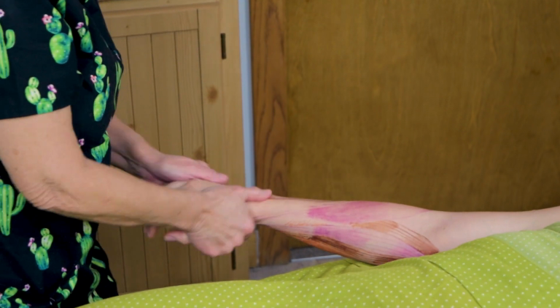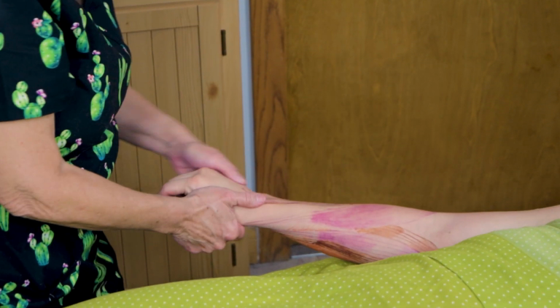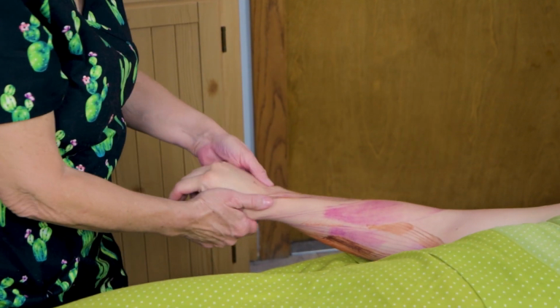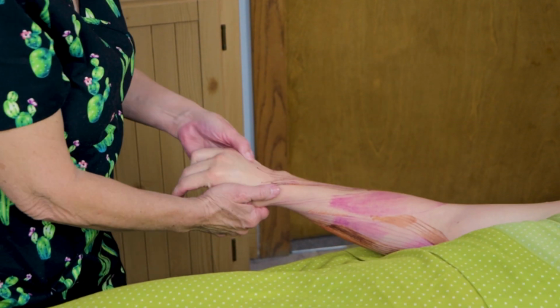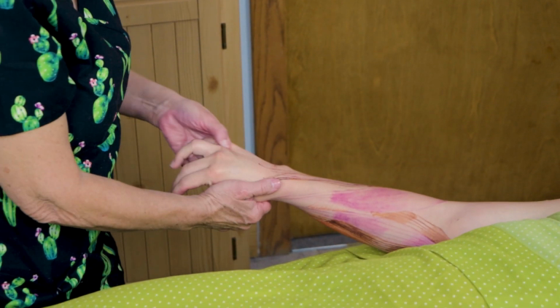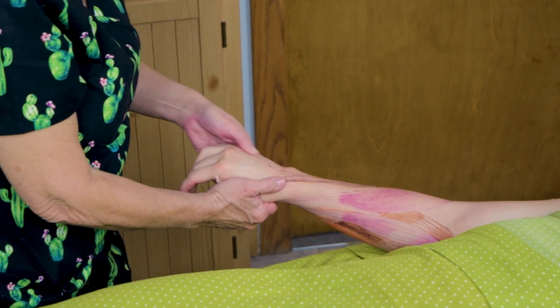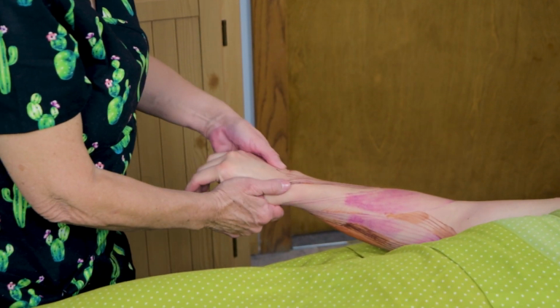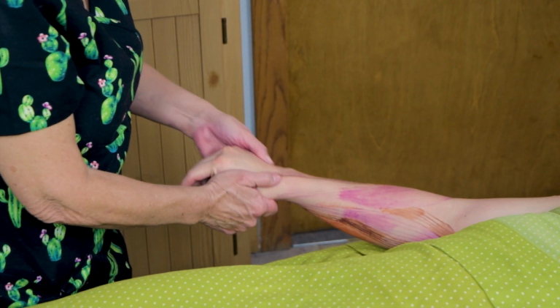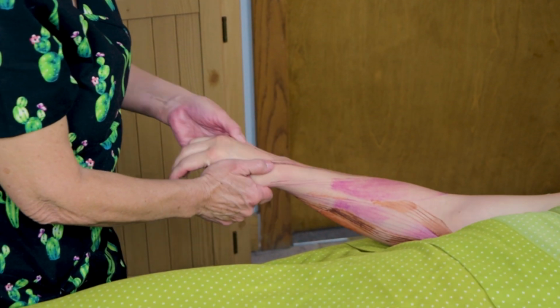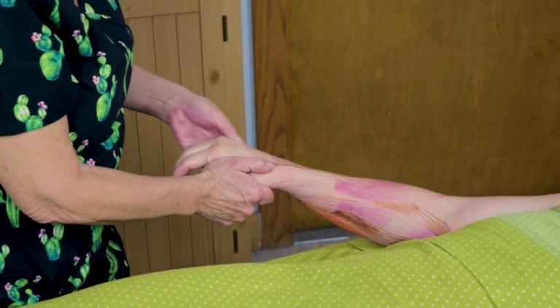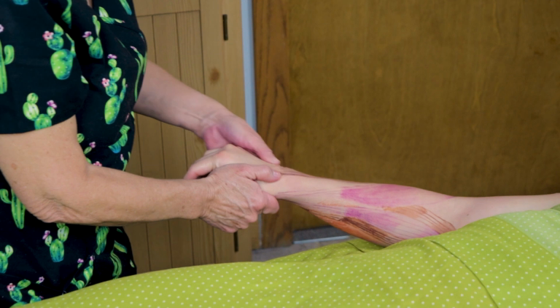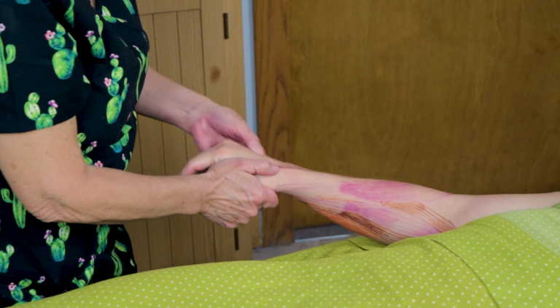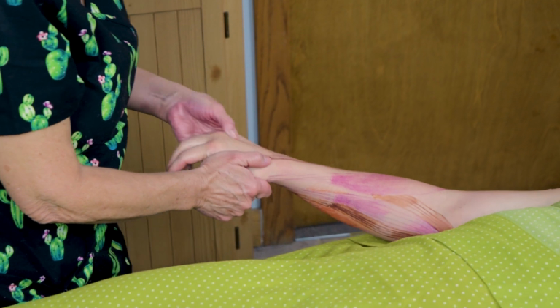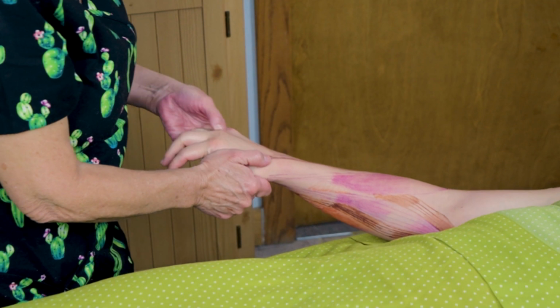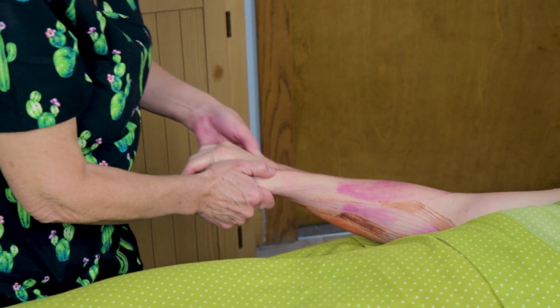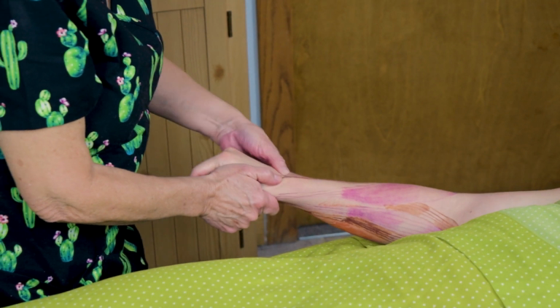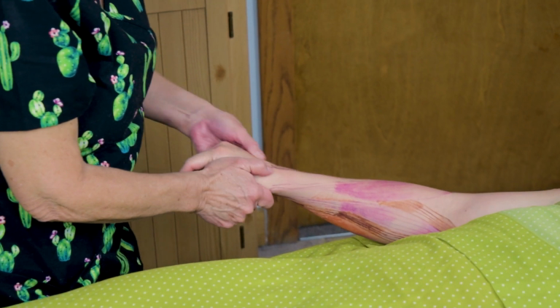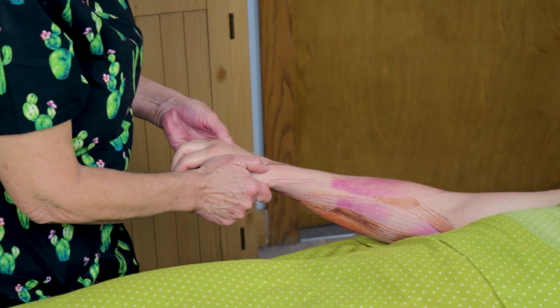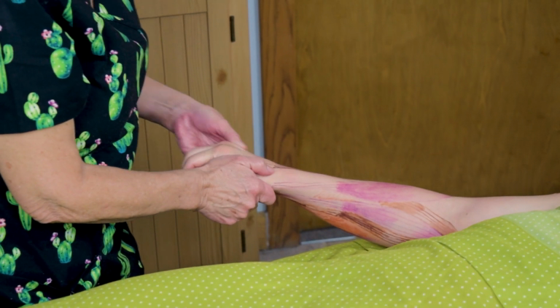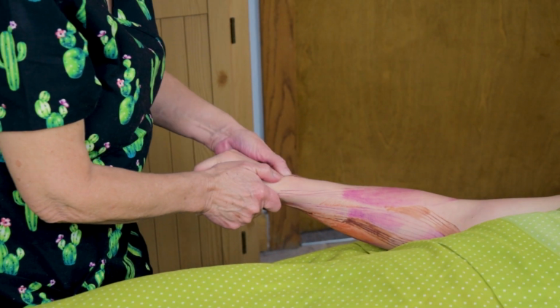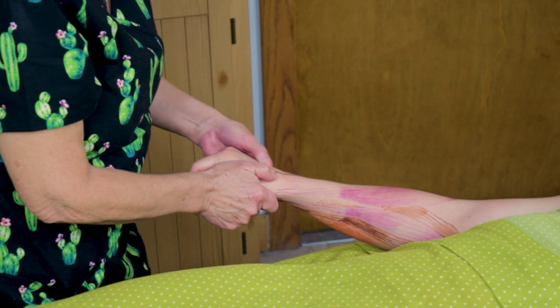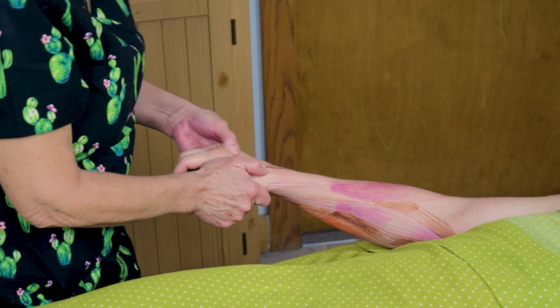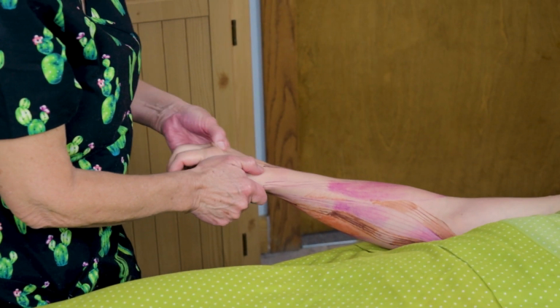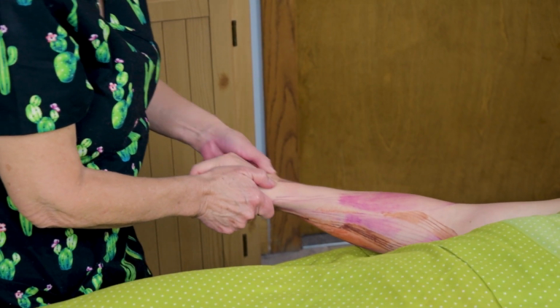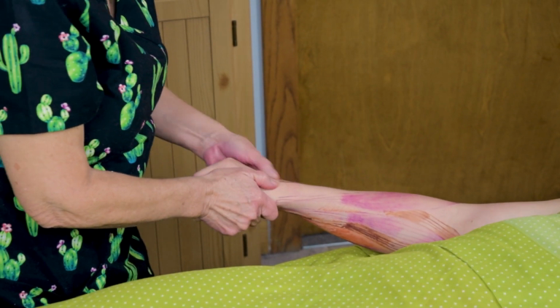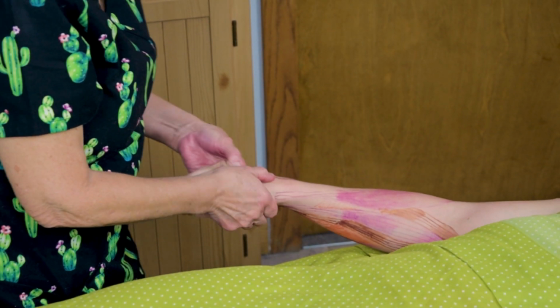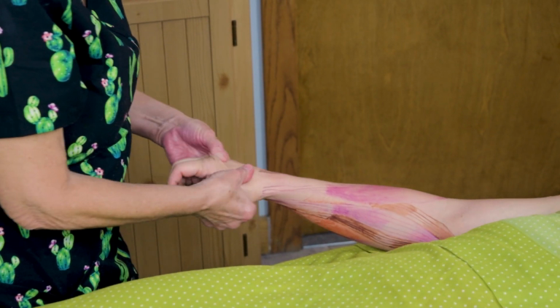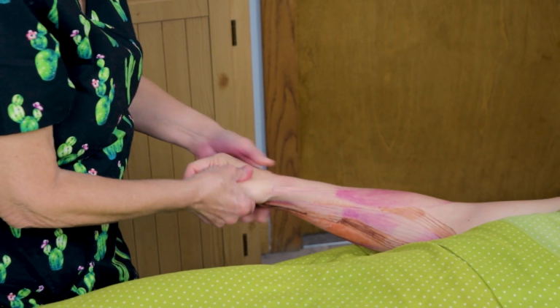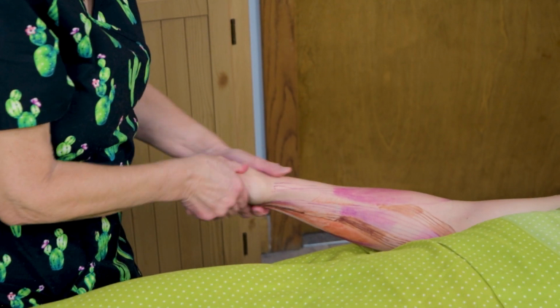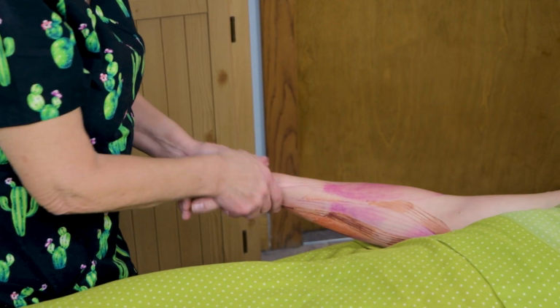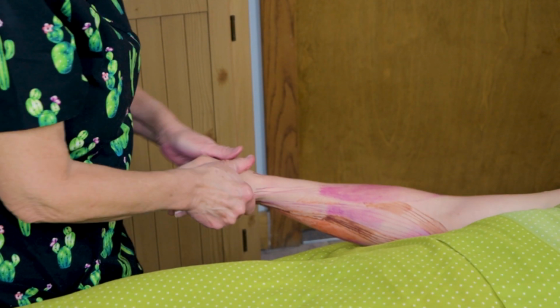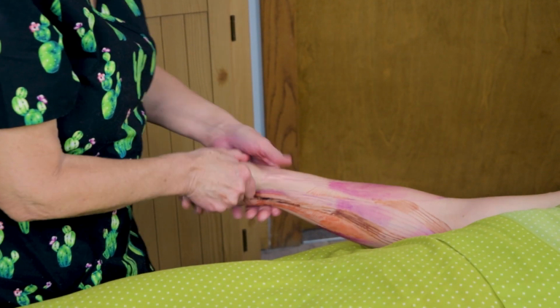You want to get in between all the metacarpals.